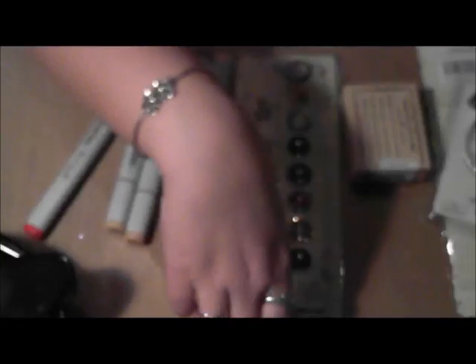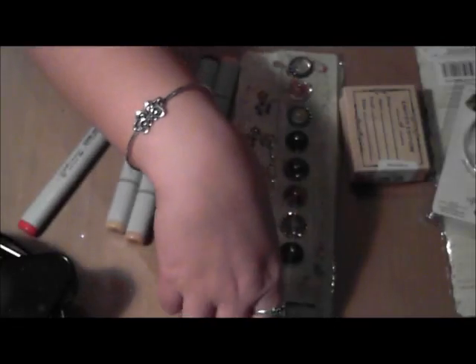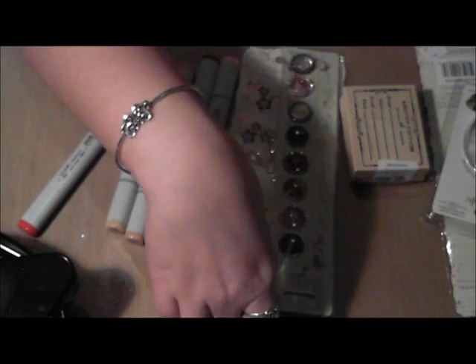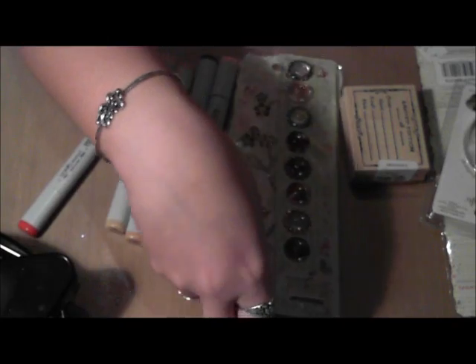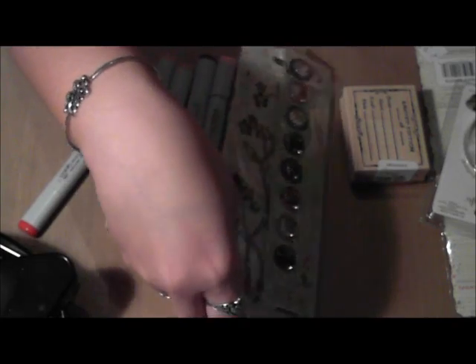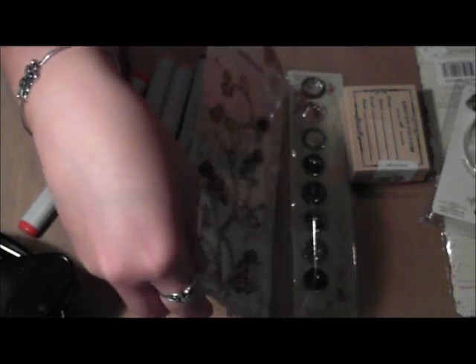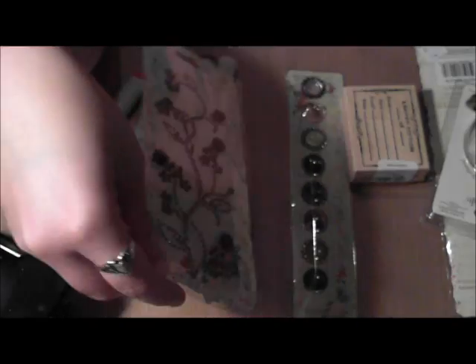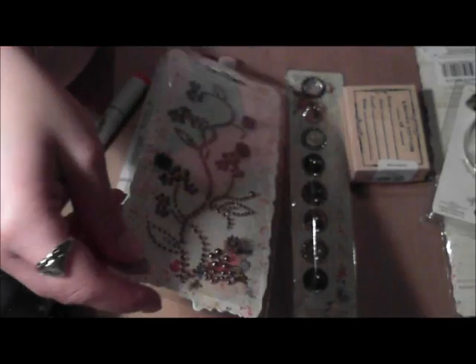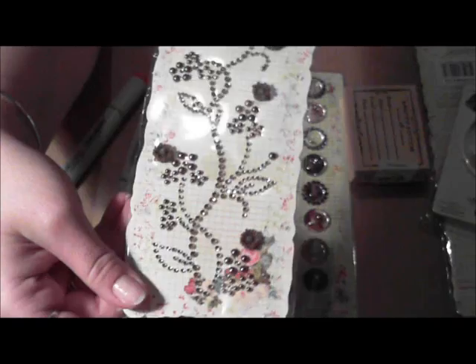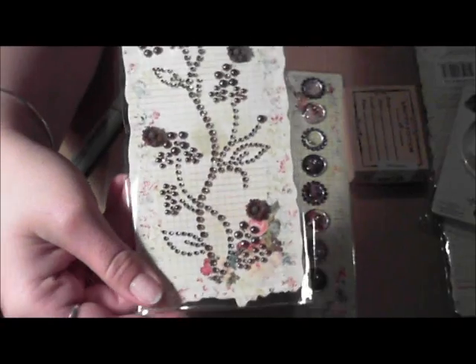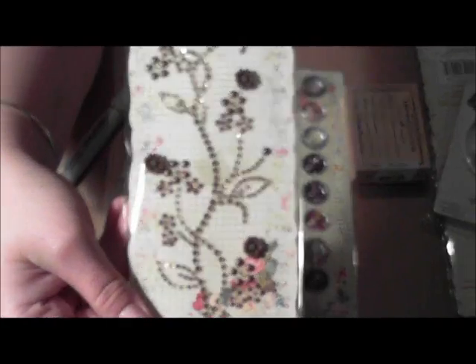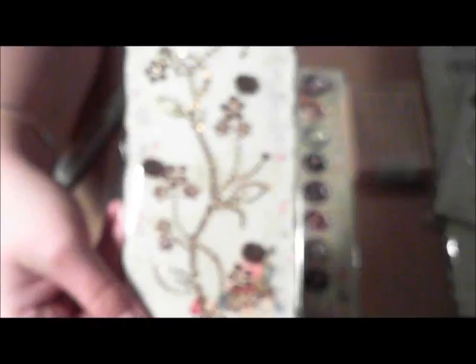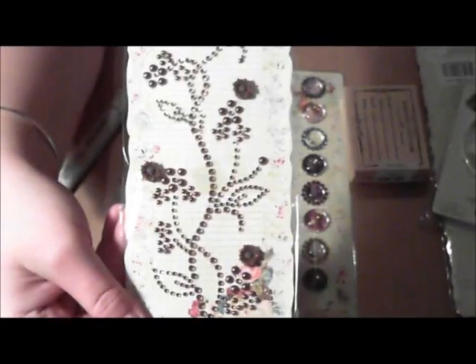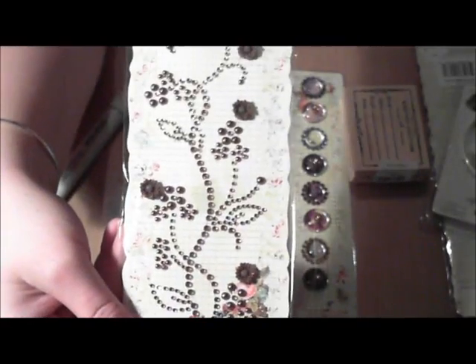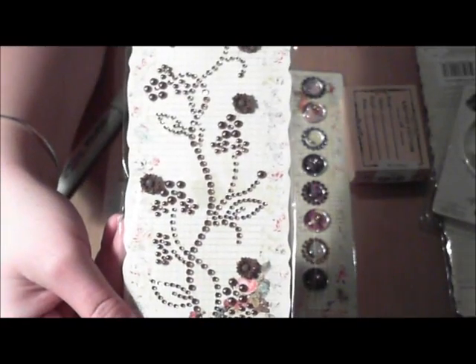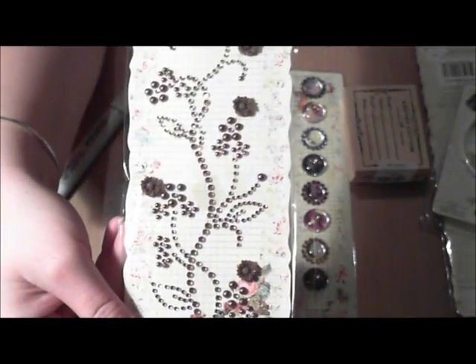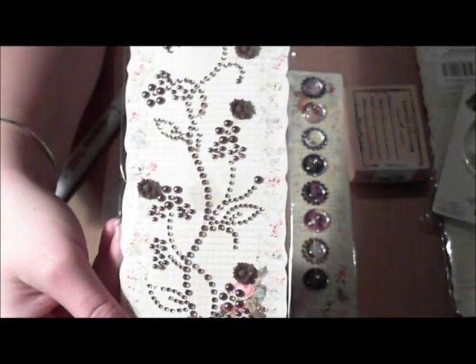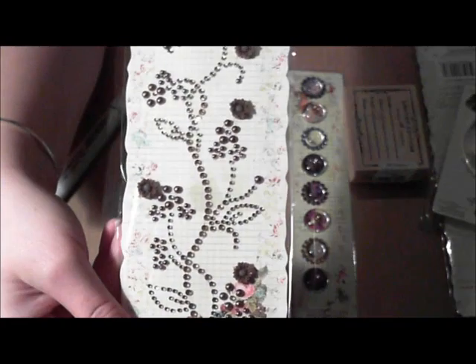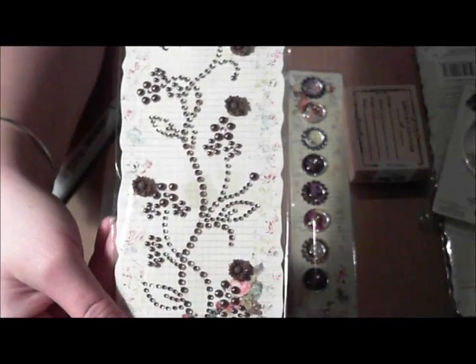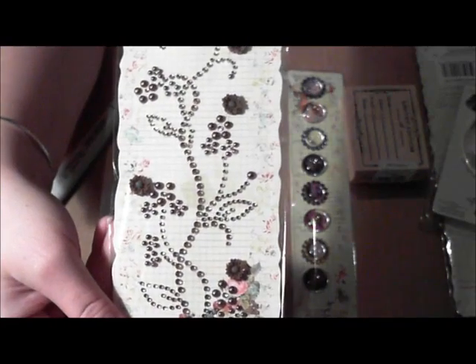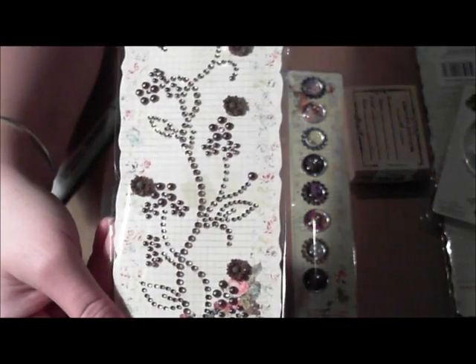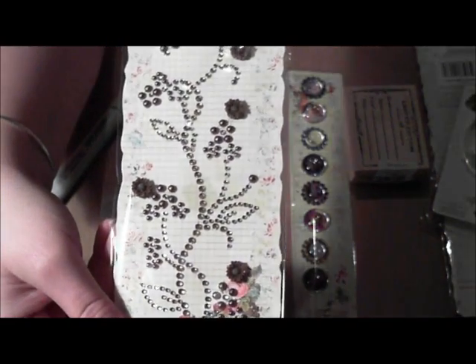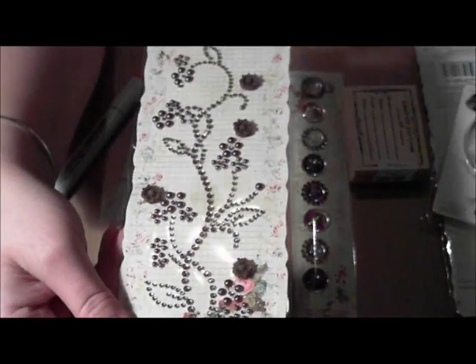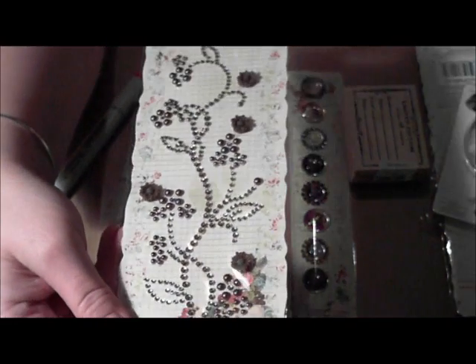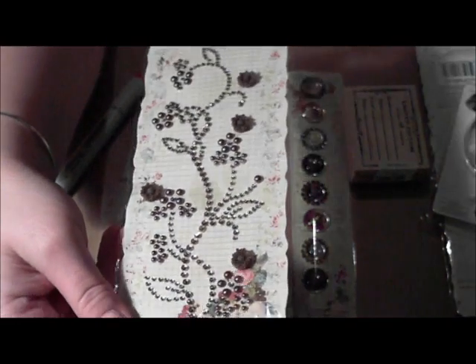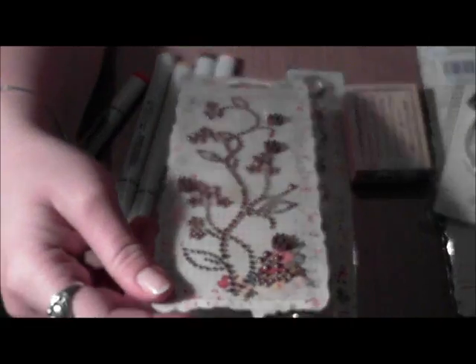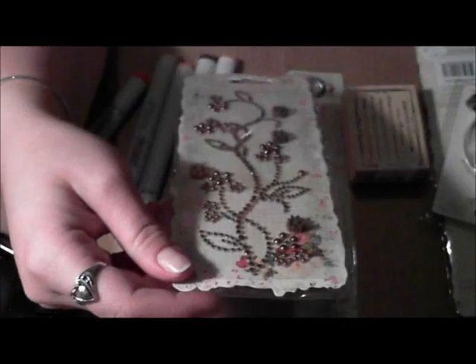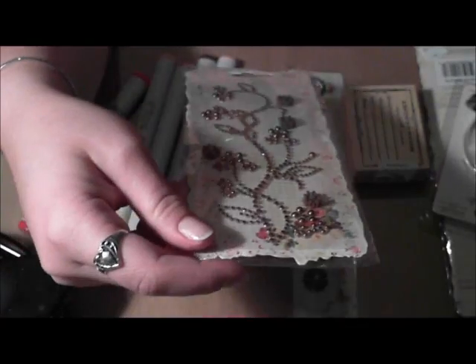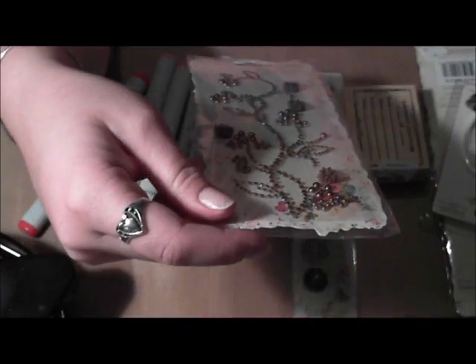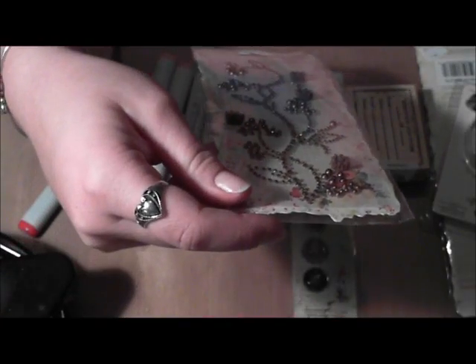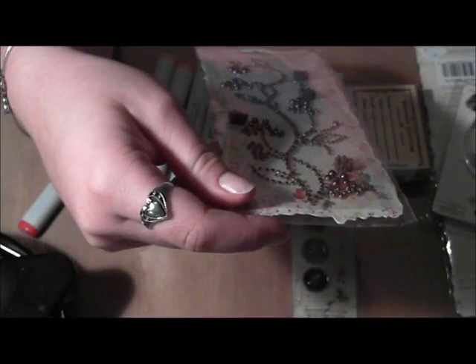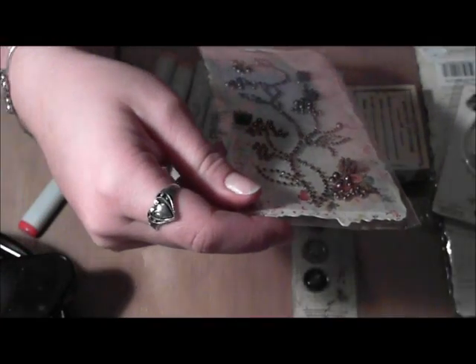I got this from one of my swap partners — it's a Prima Saving Crystals.